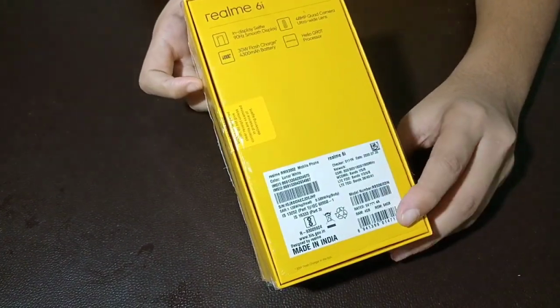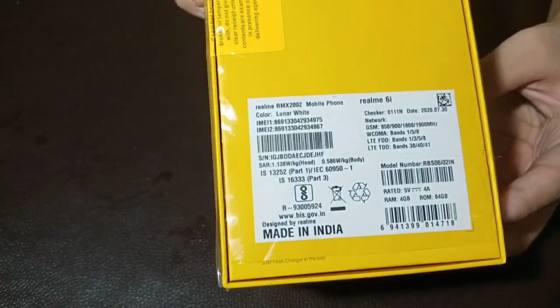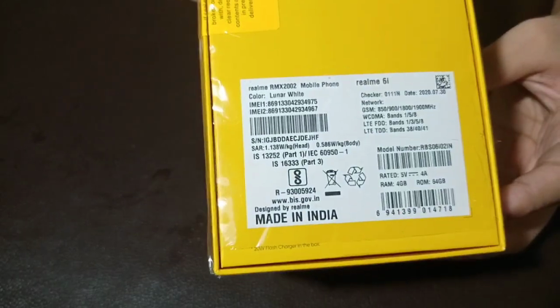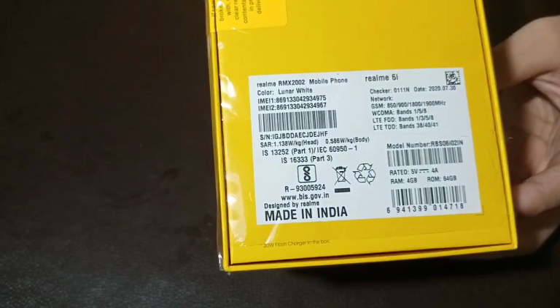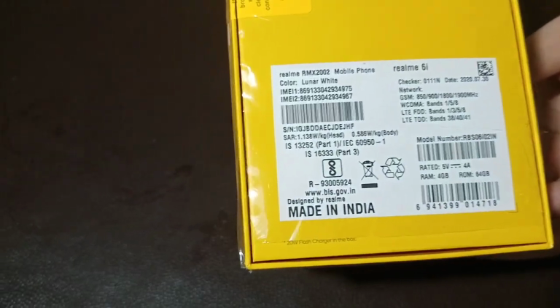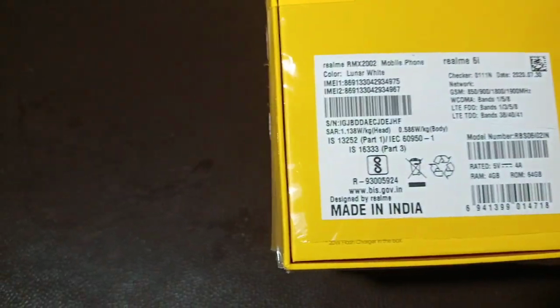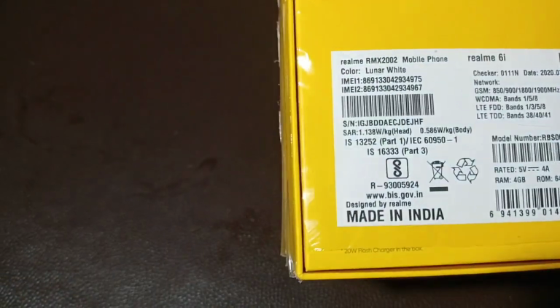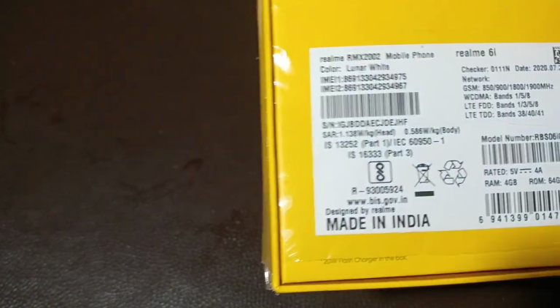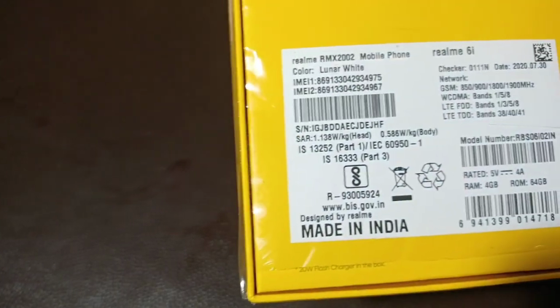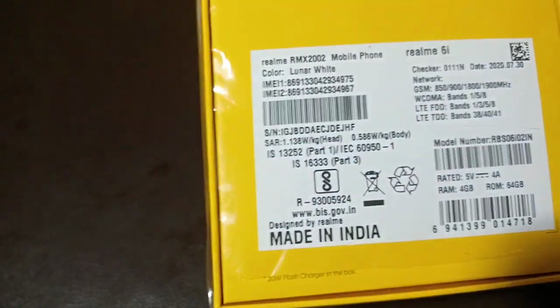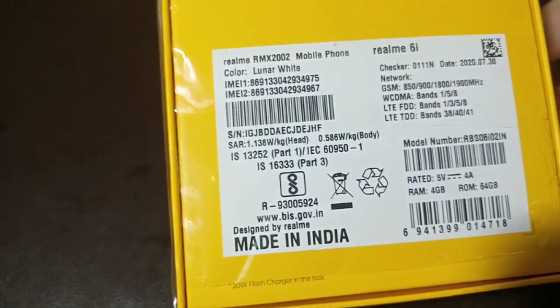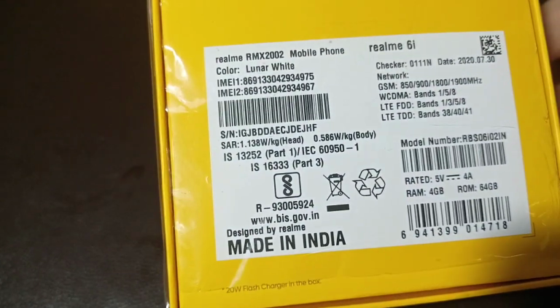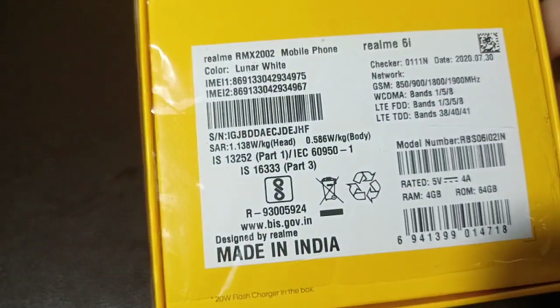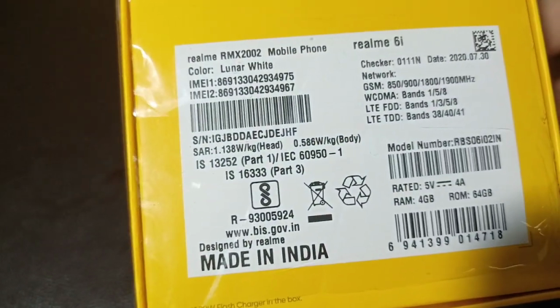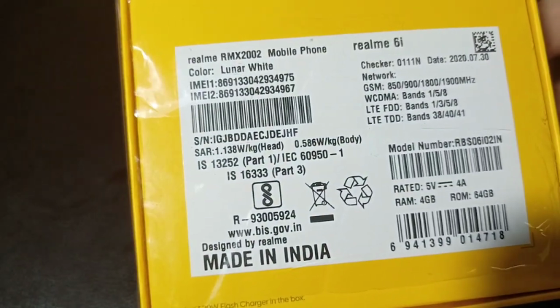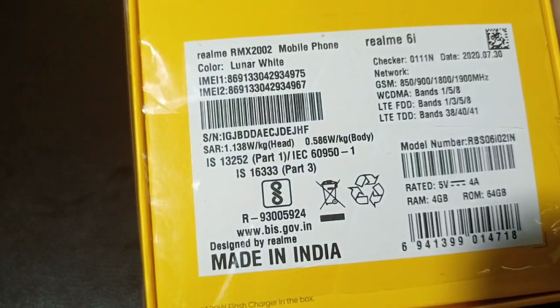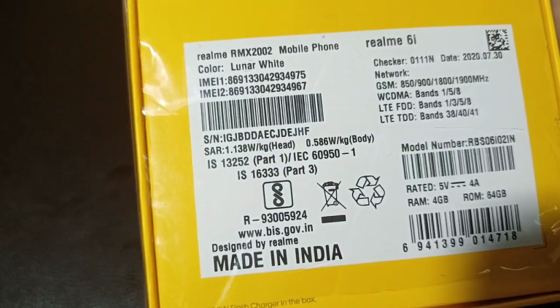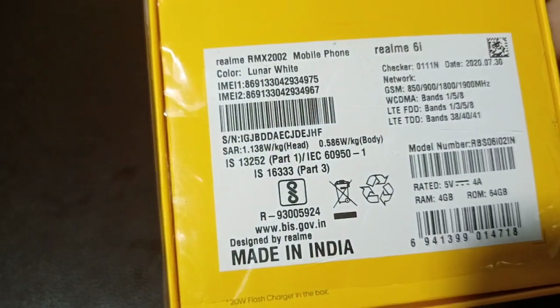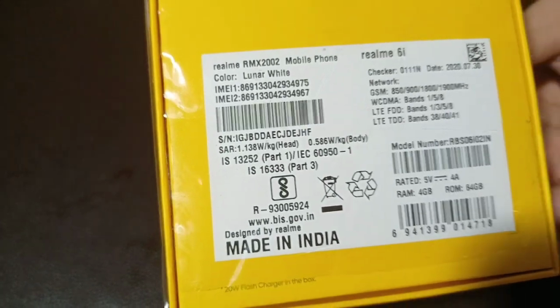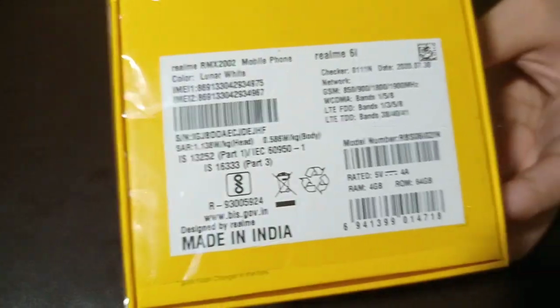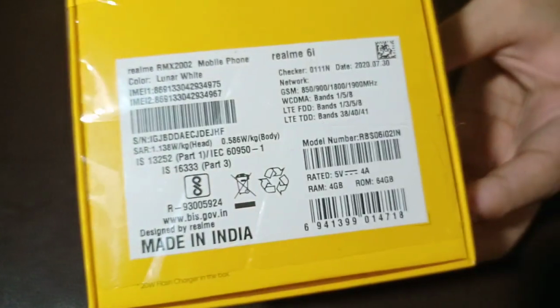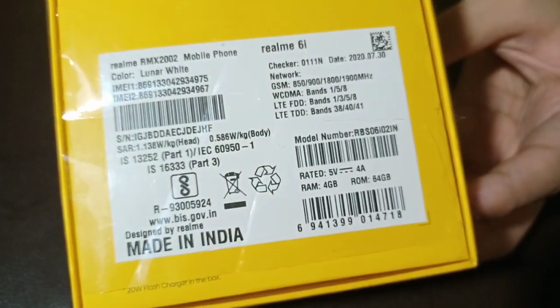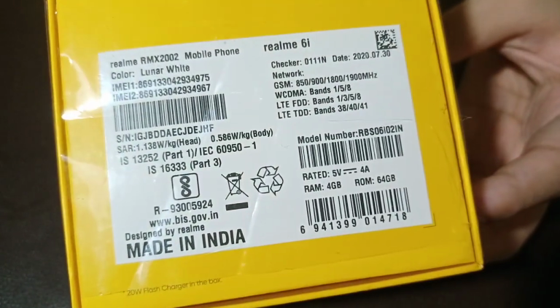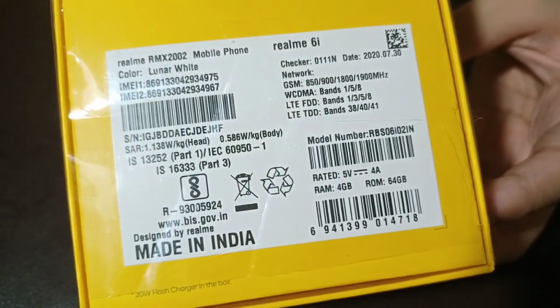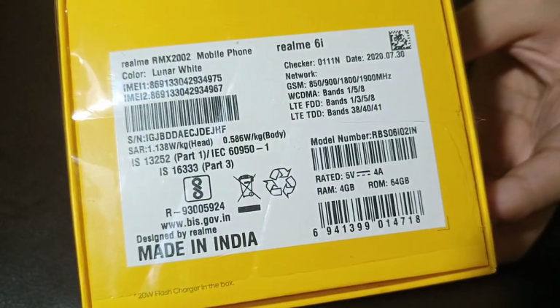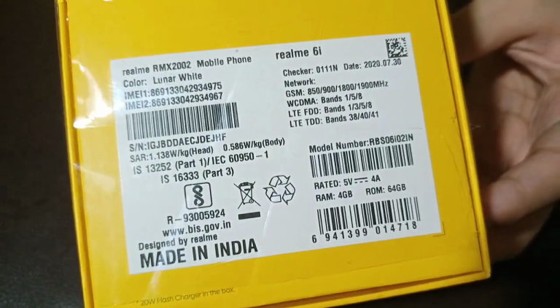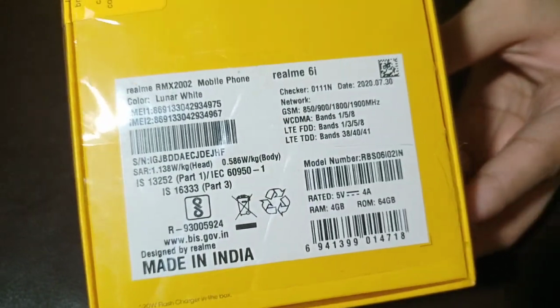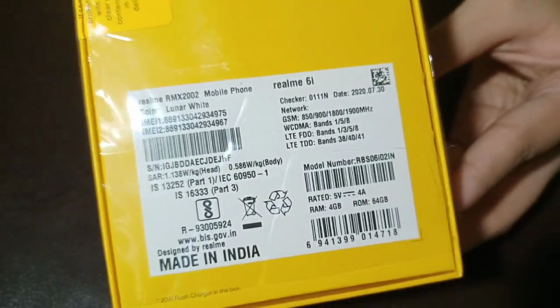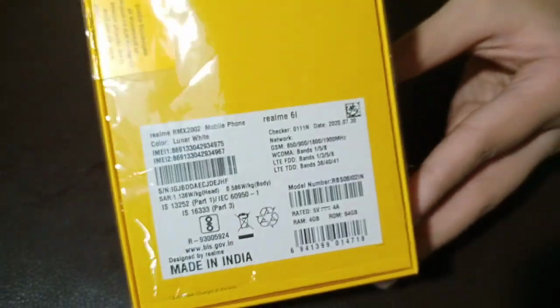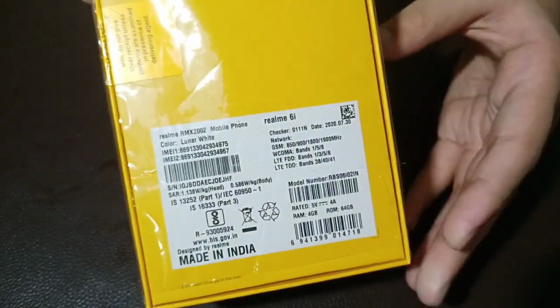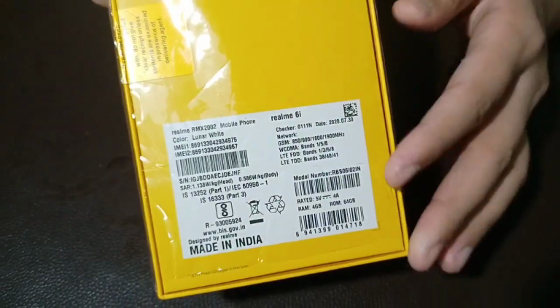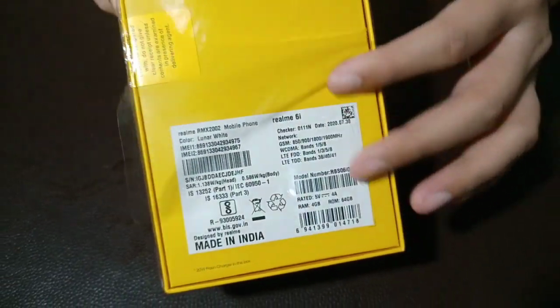This color is Lunar White. It is the 4GB, 64GB variant.